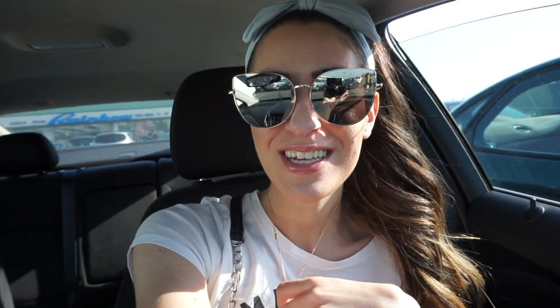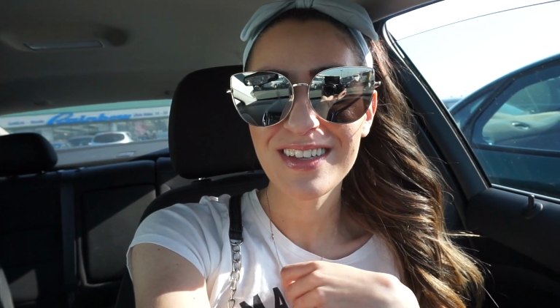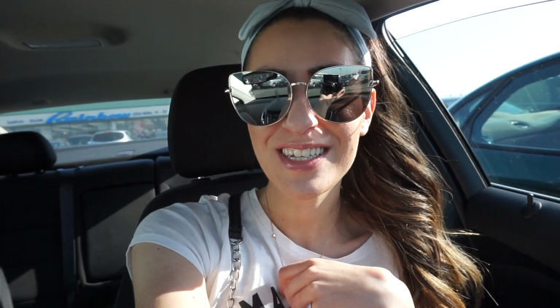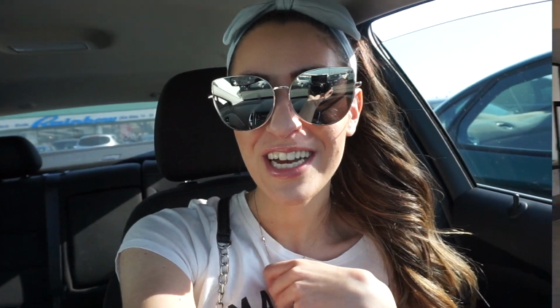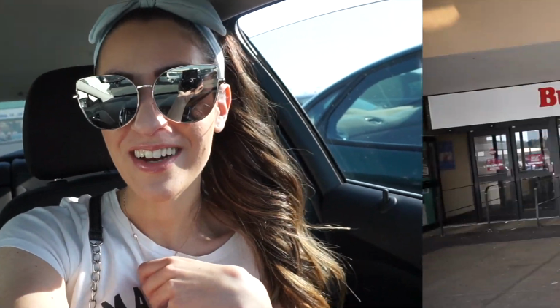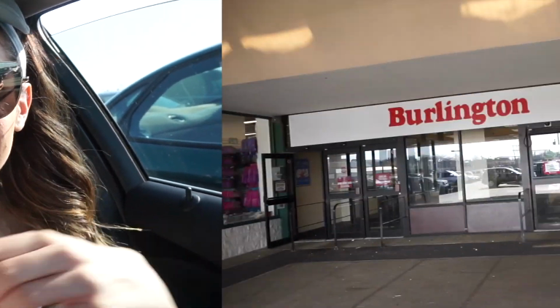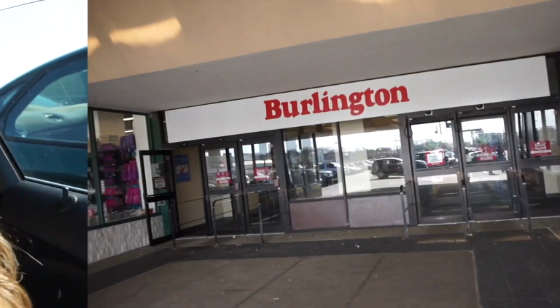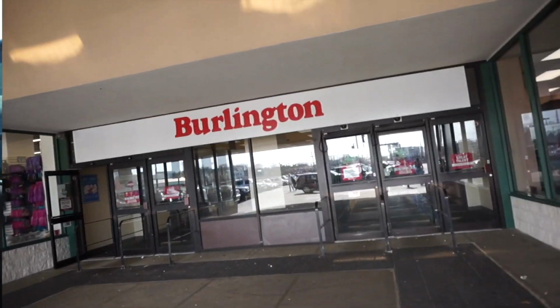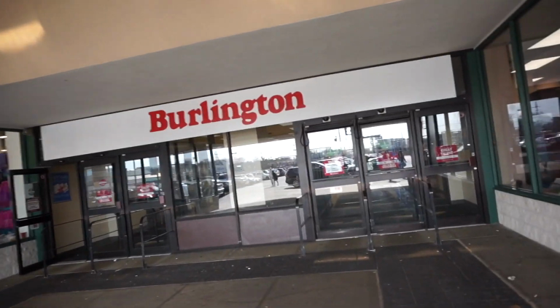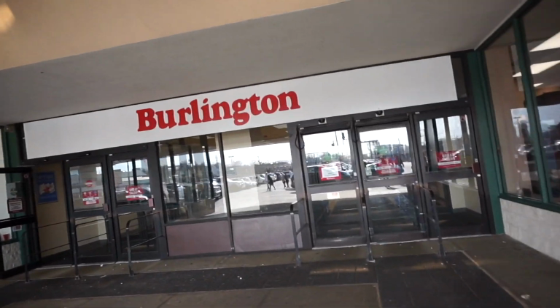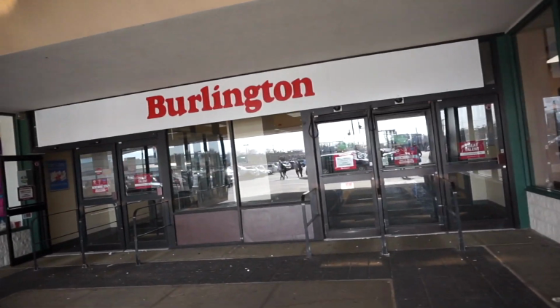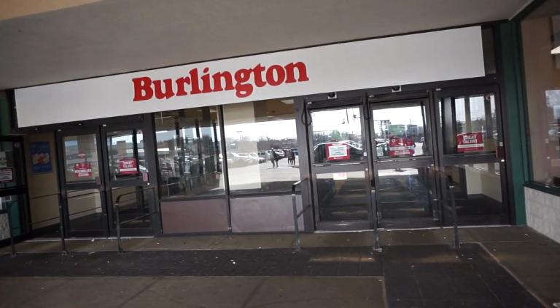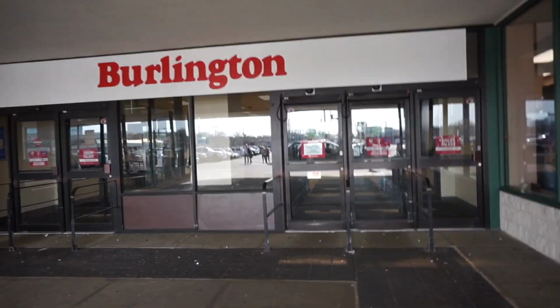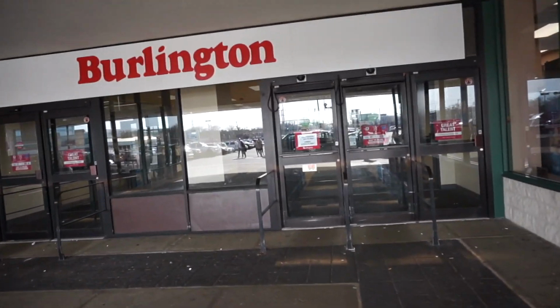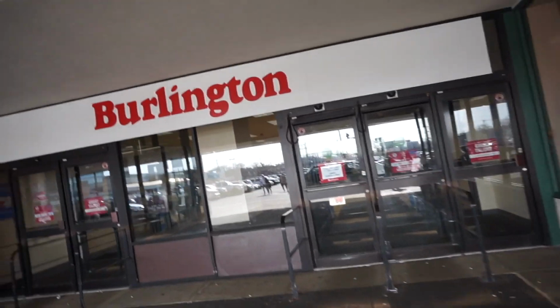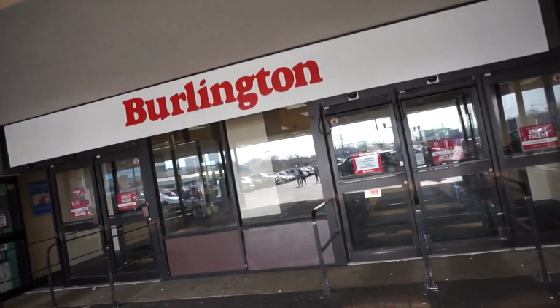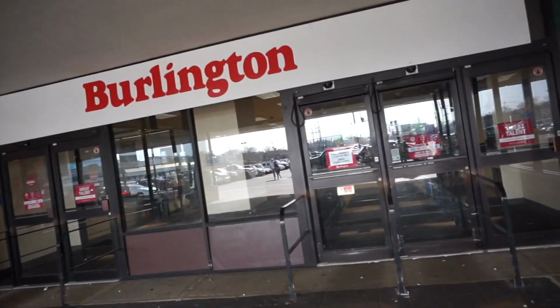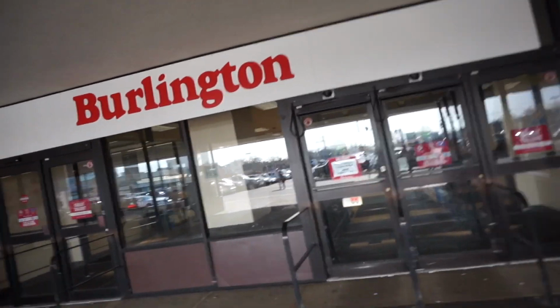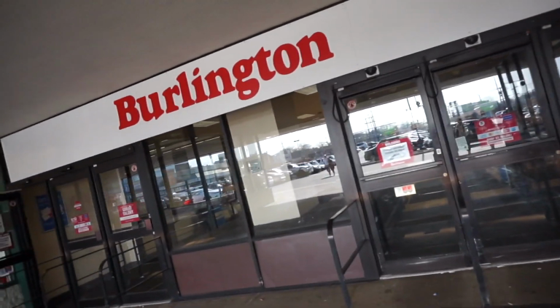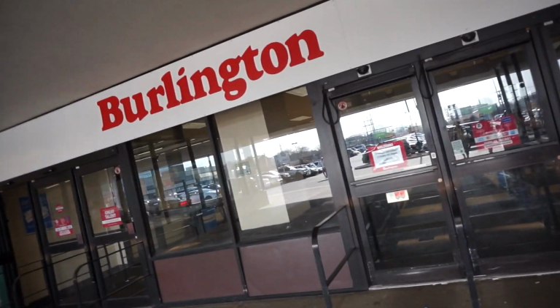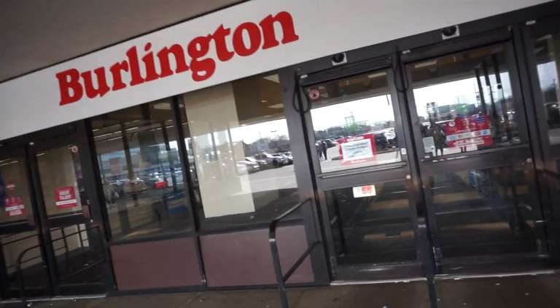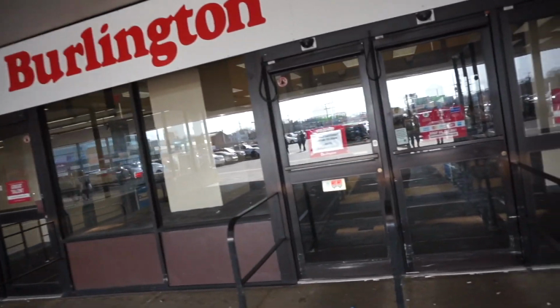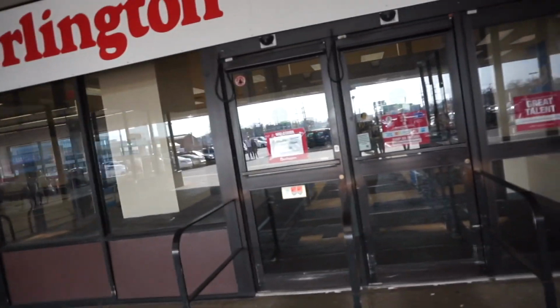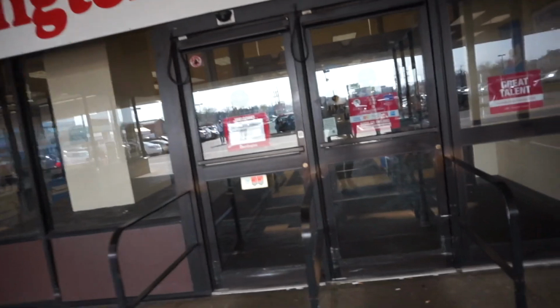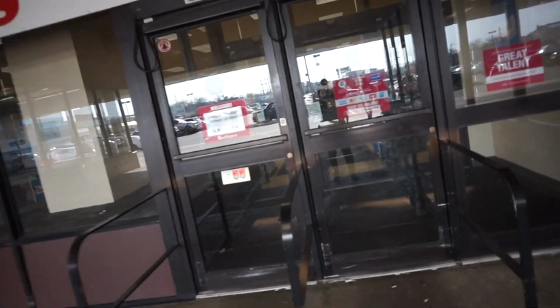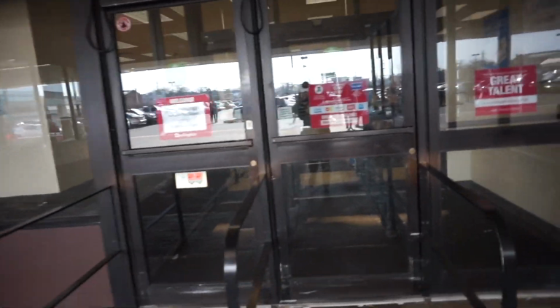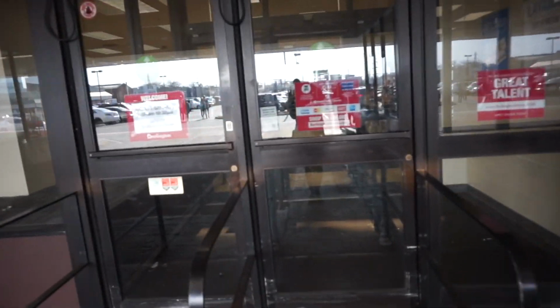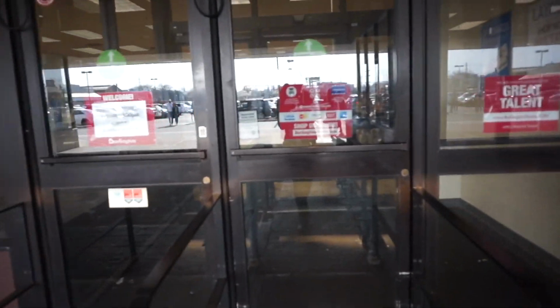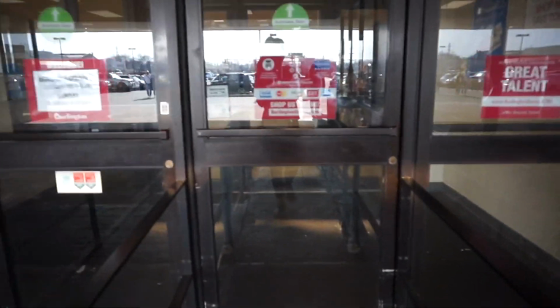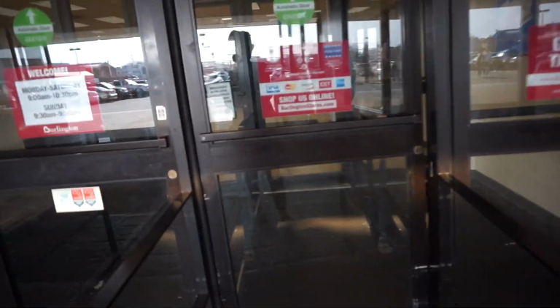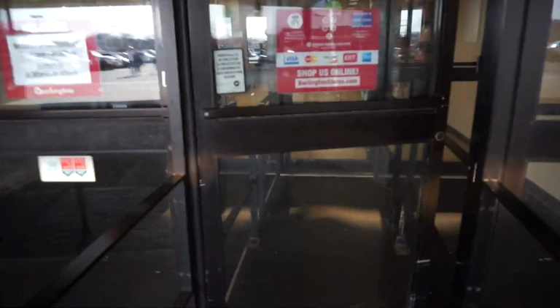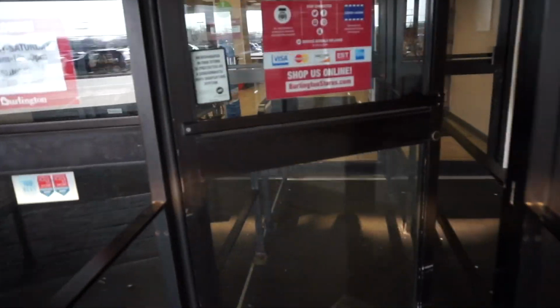Right now I'm at Burlington — I am very excited to see if they have anything new this week. If you've never been told, it's now just called Burlington, no longer Burlington Coat Factory. I had no clue!